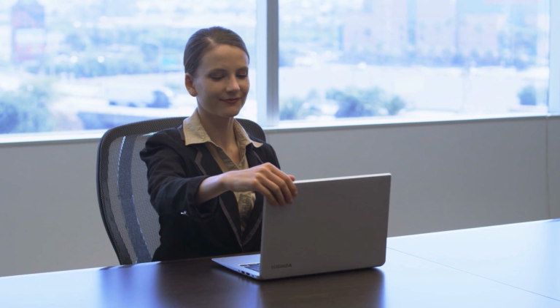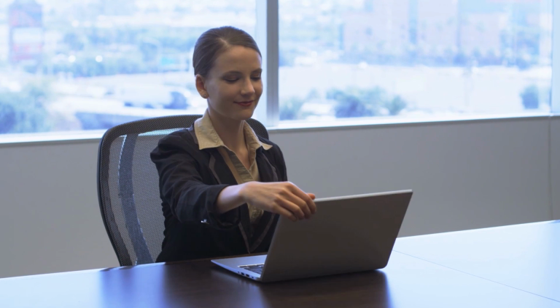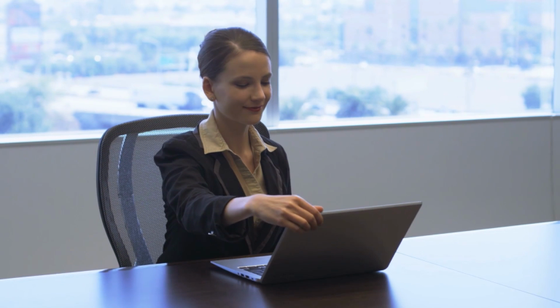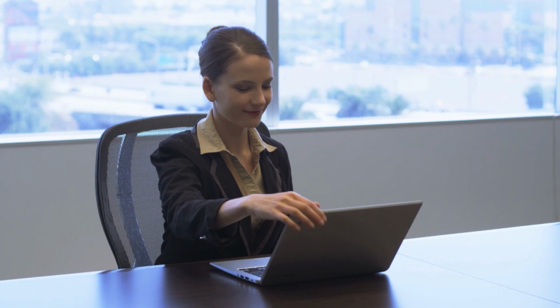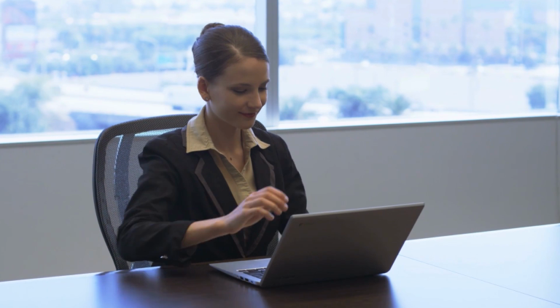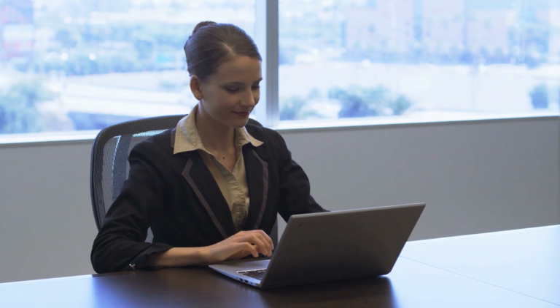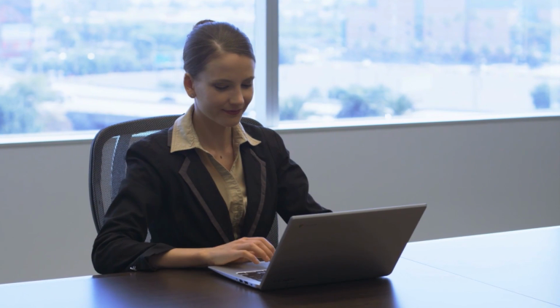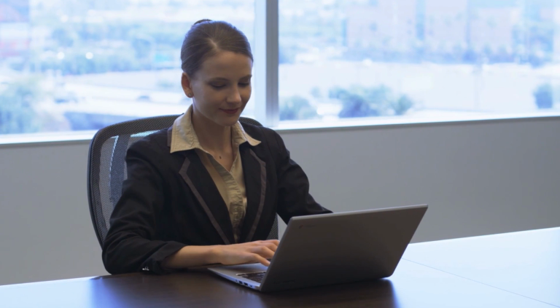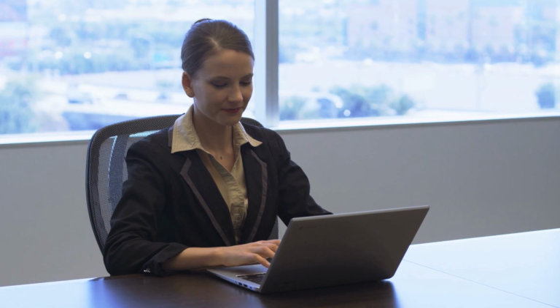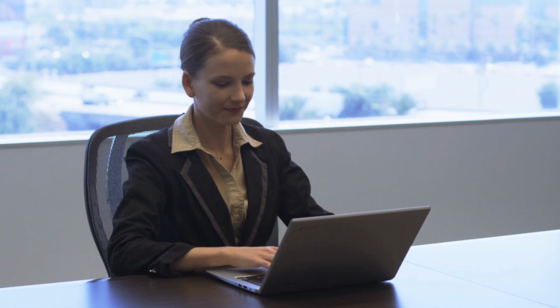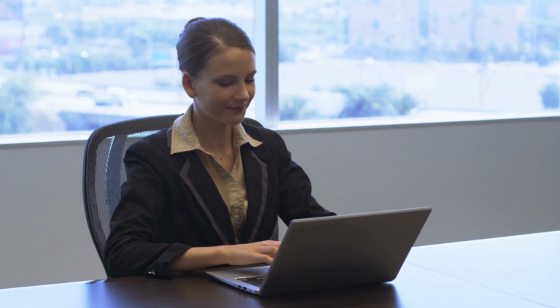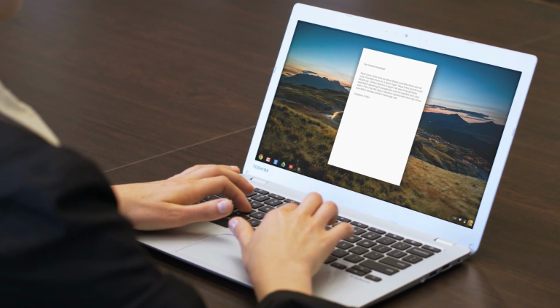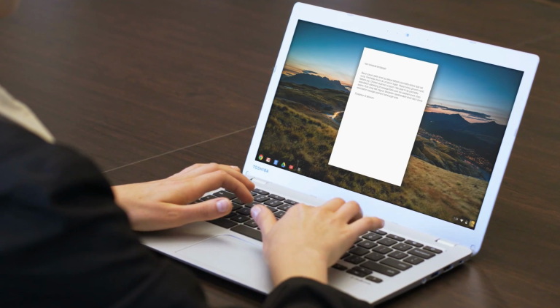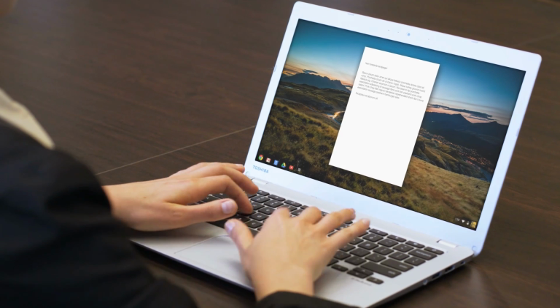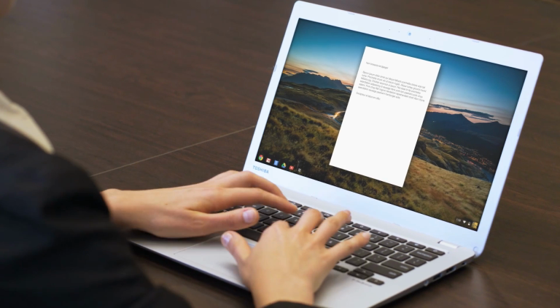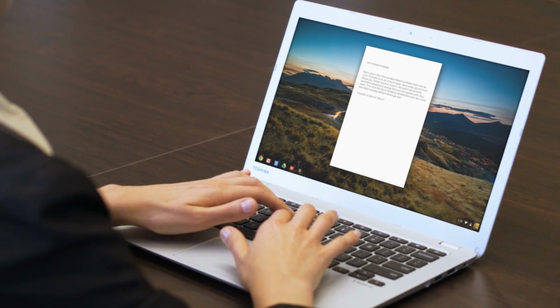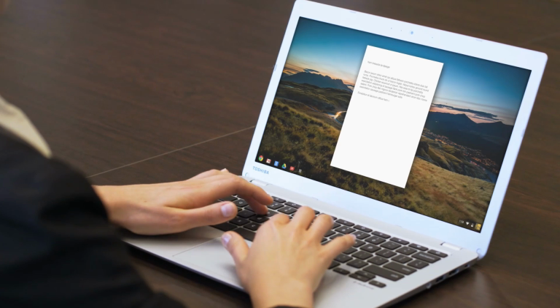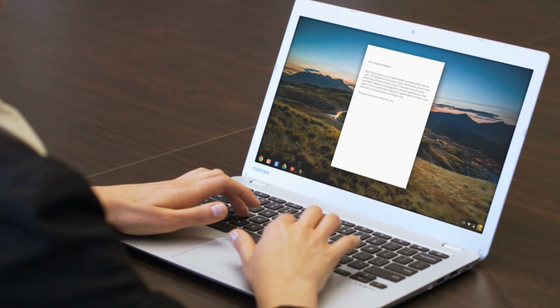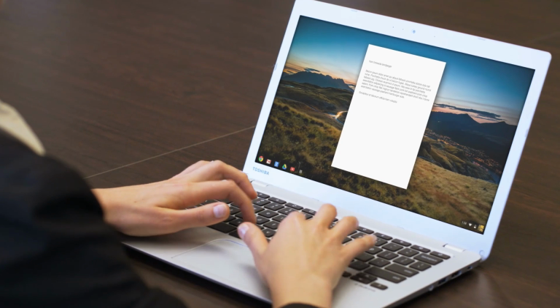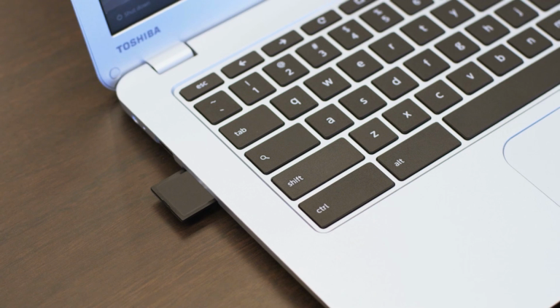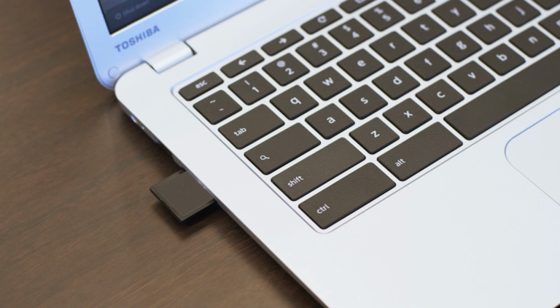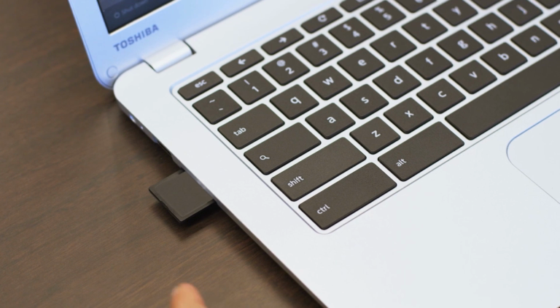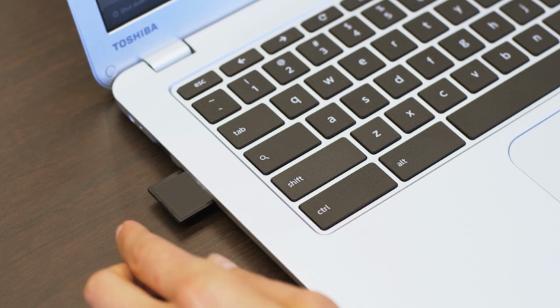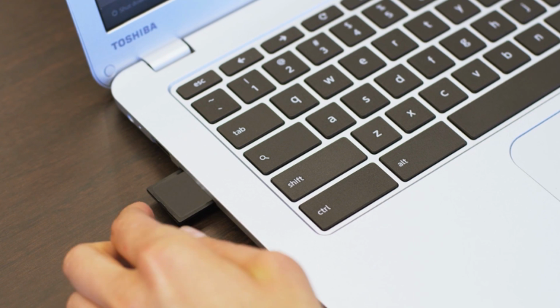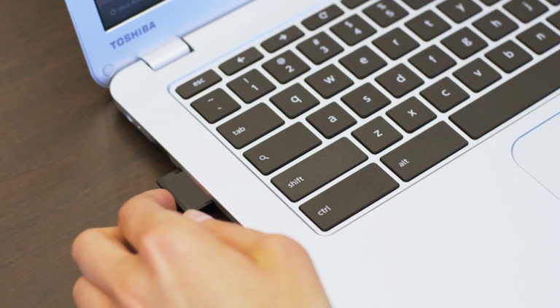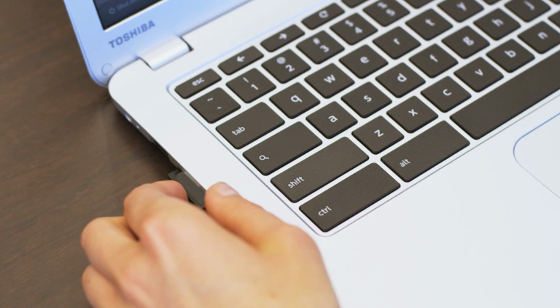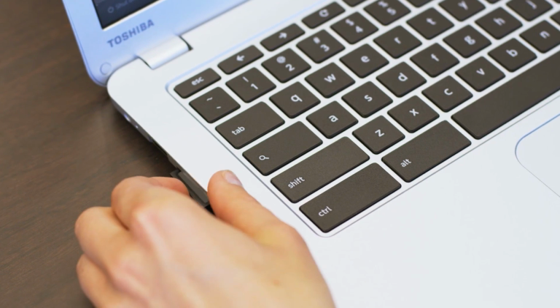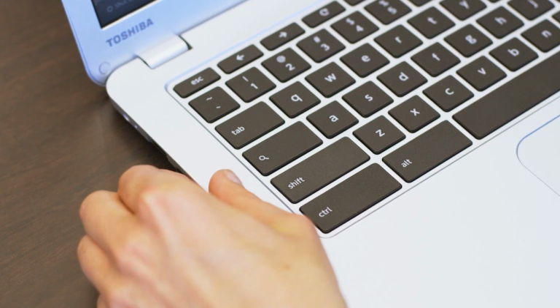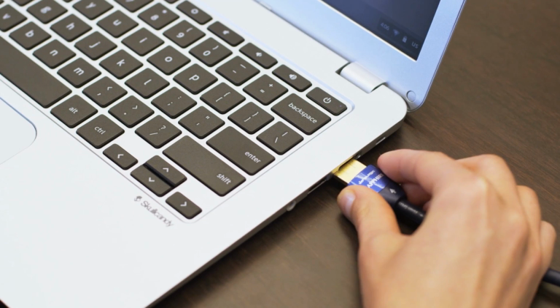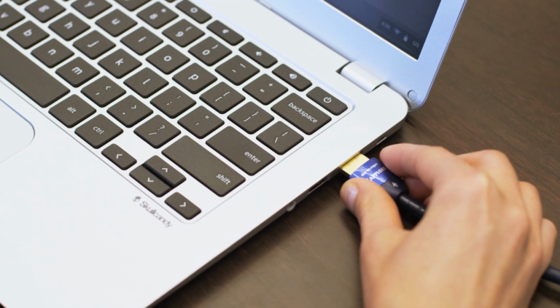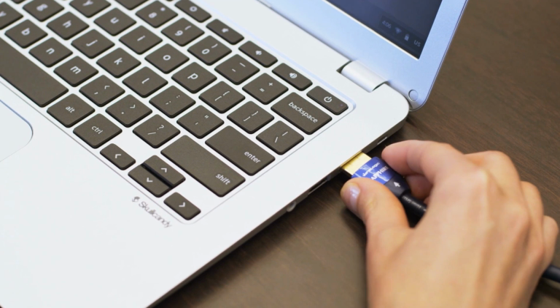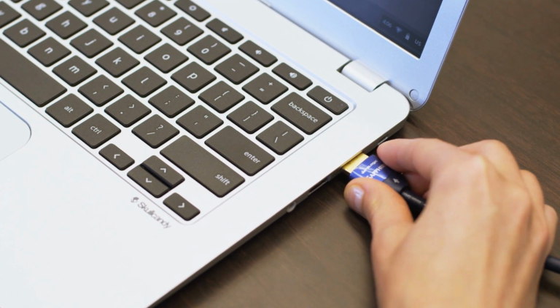It comes with all the essentials for one-on-one learning and teaching, from classrooms and libraries to labs and home.